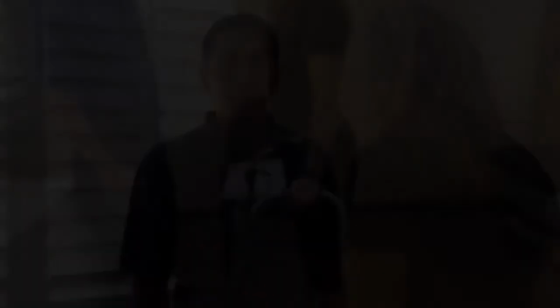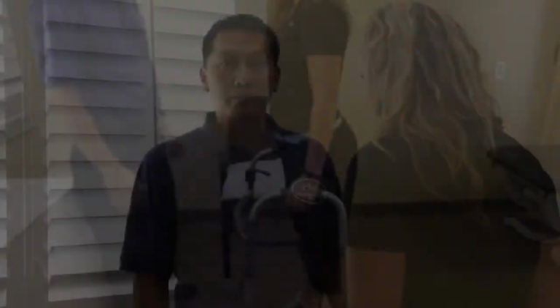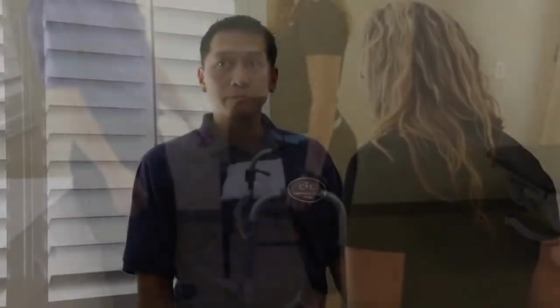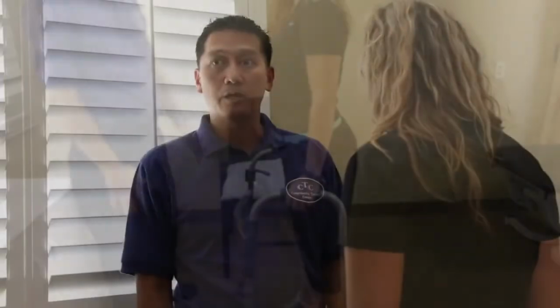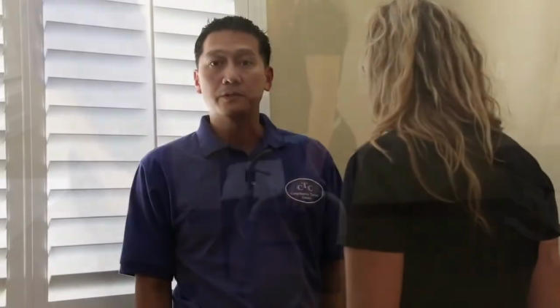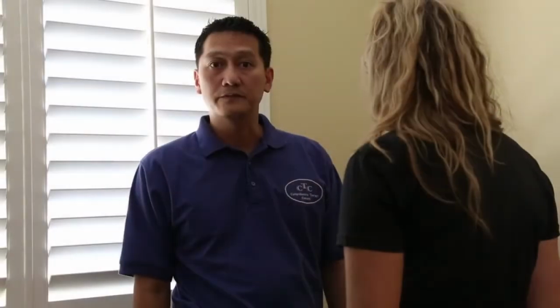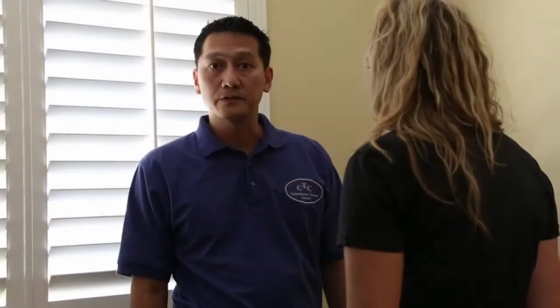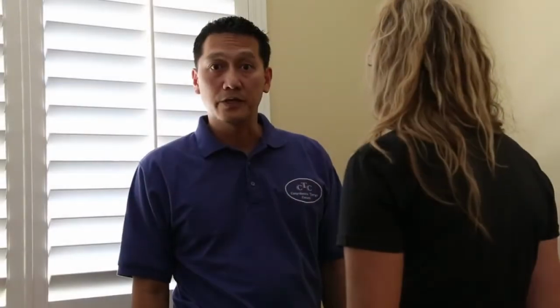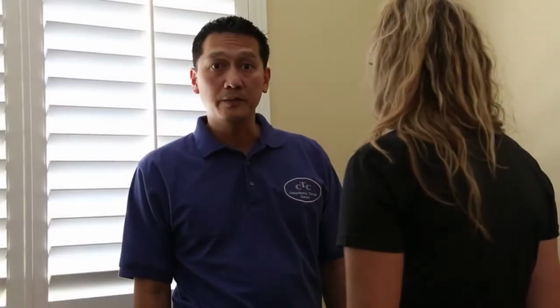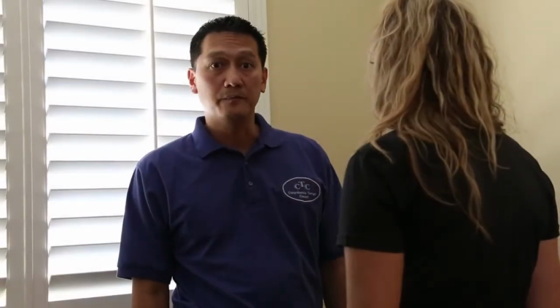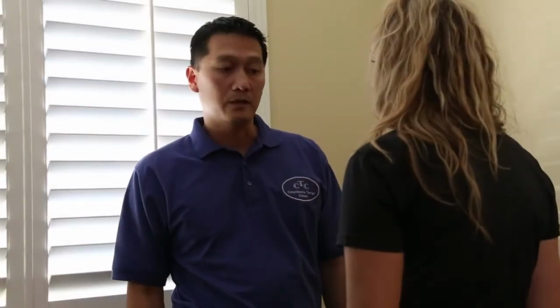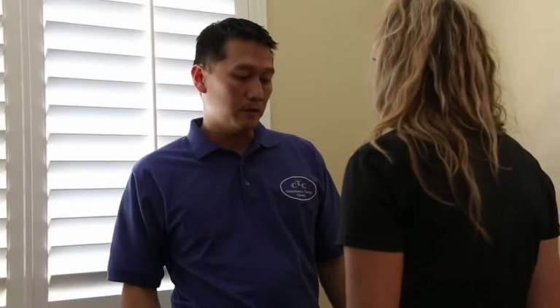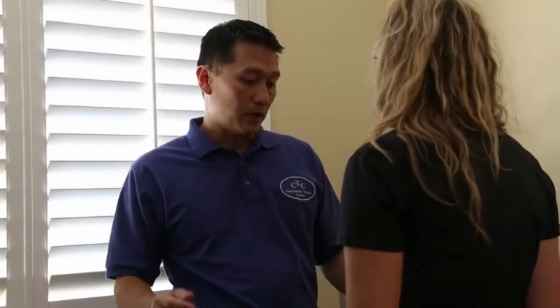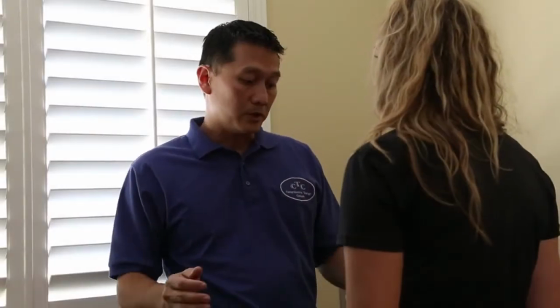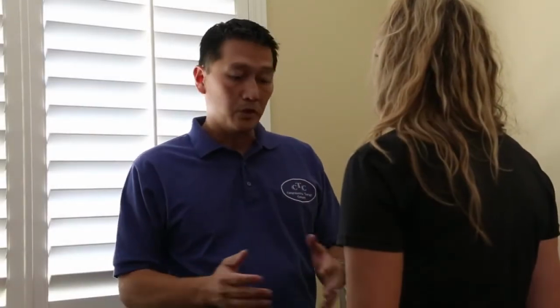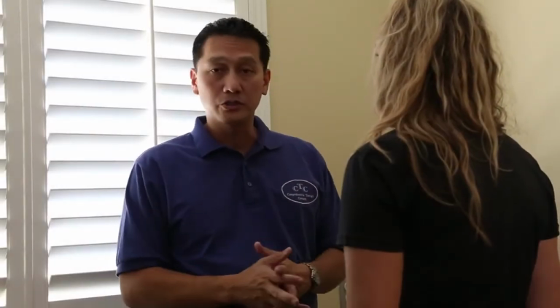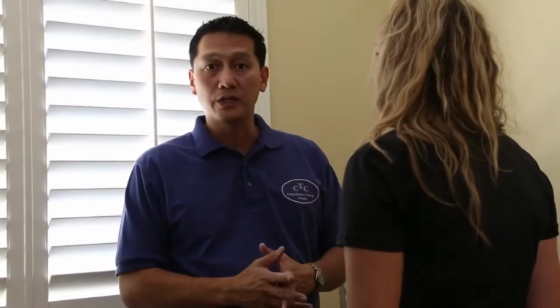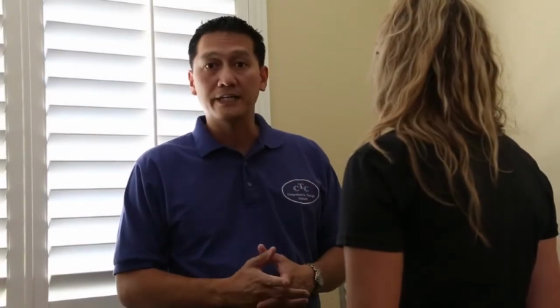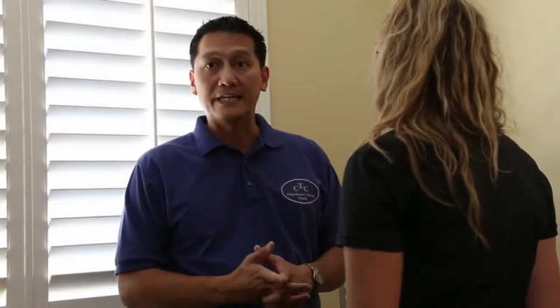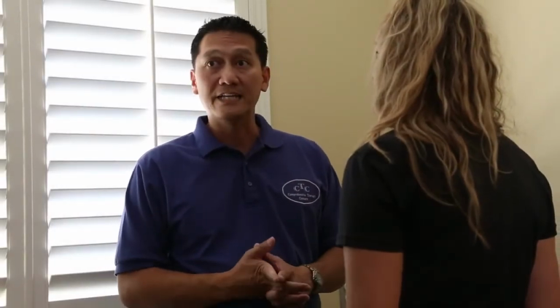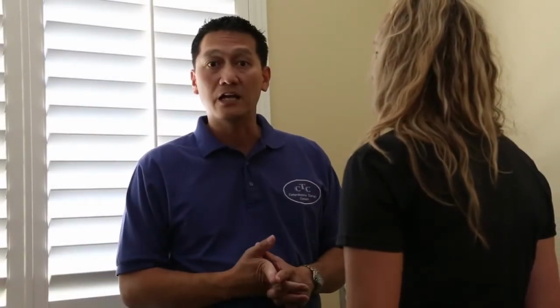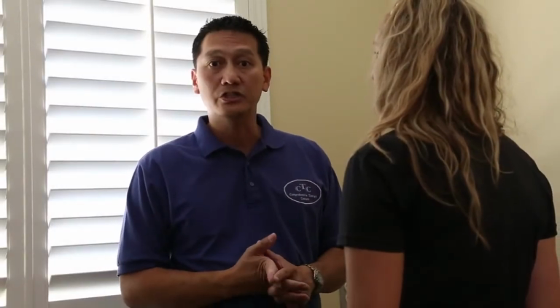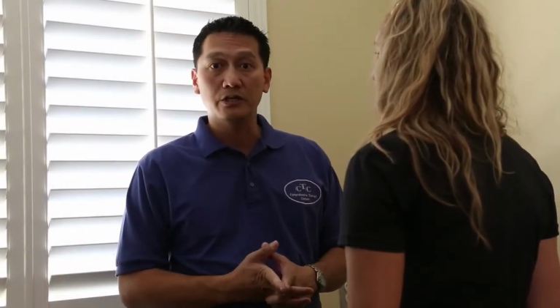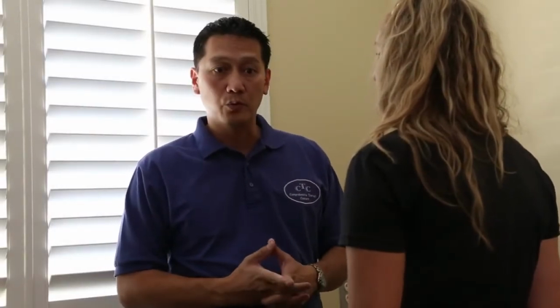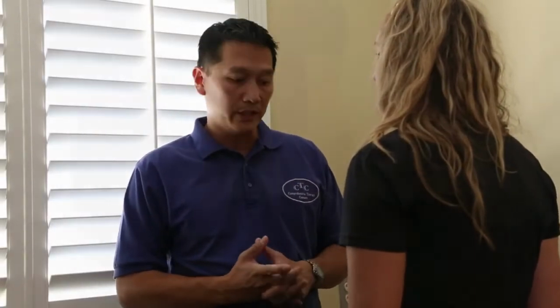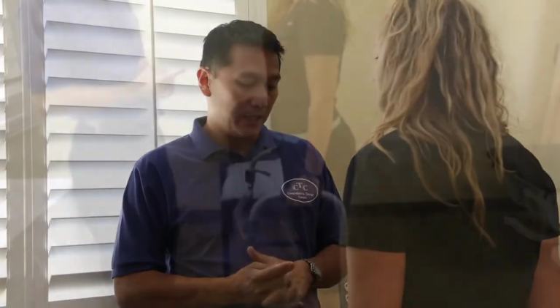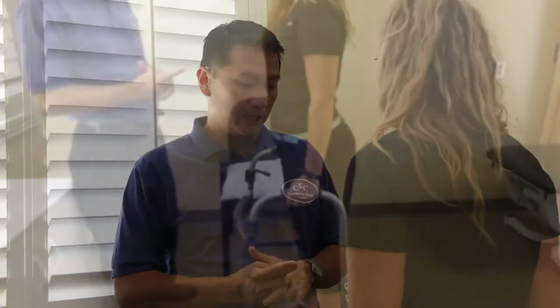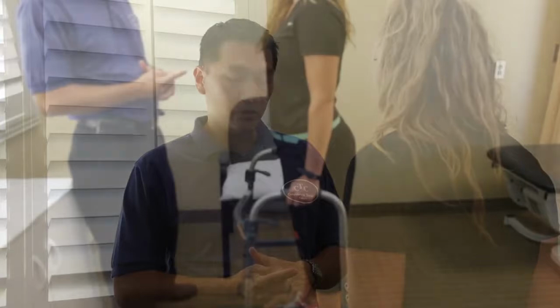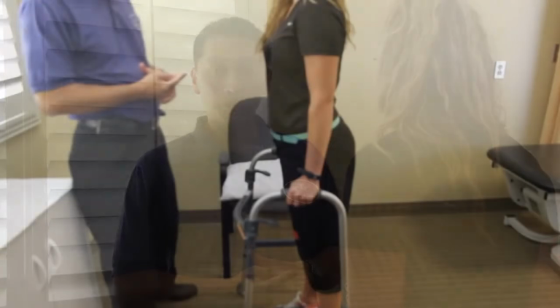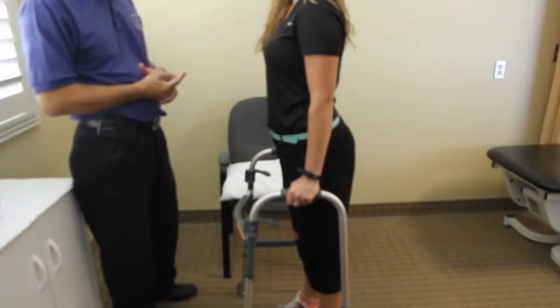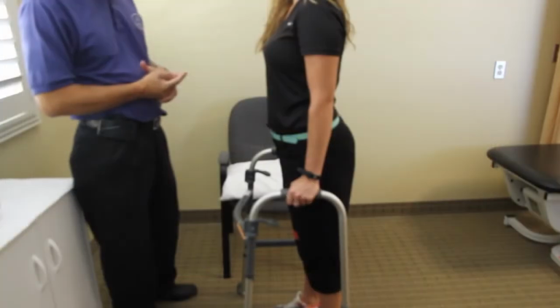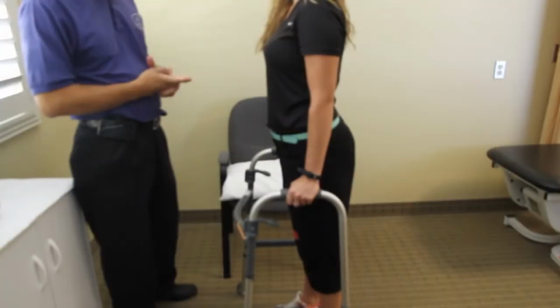I'm Henry from Comprehensive Physical Therapy. I'm going to show you how to get in and out of a chair with a total knee replacement.